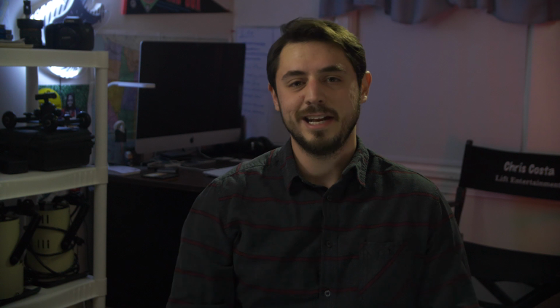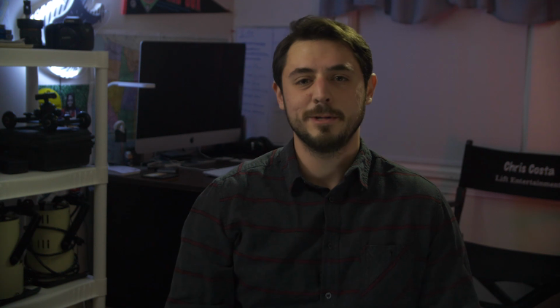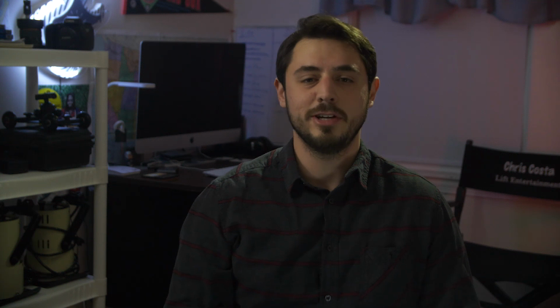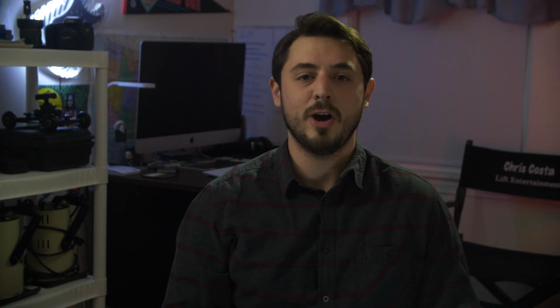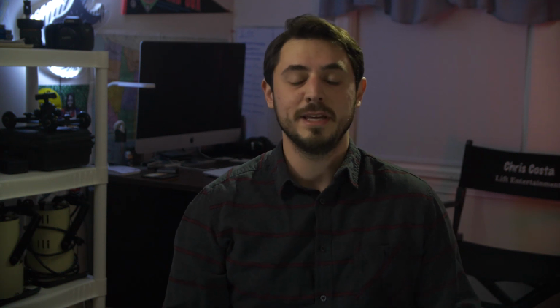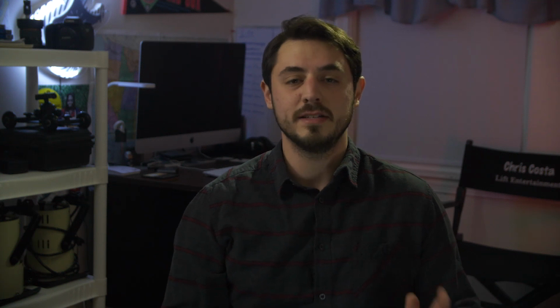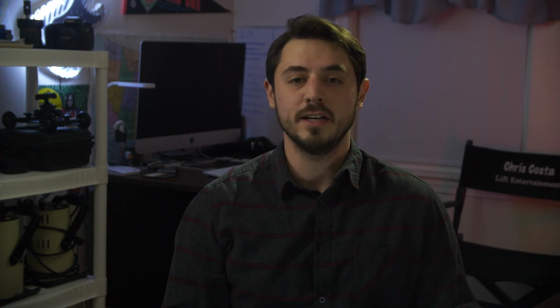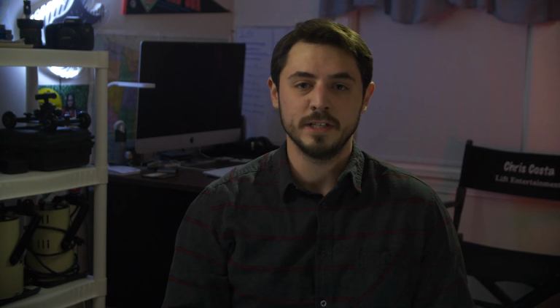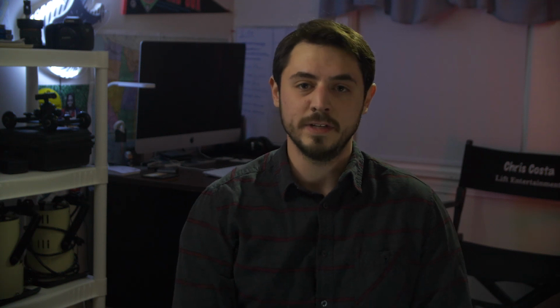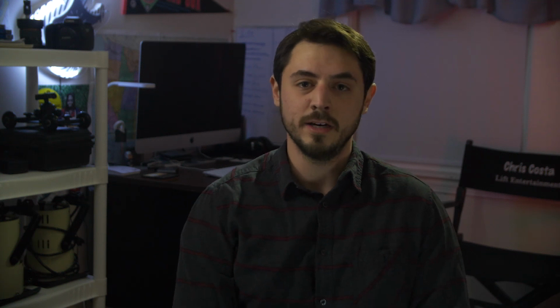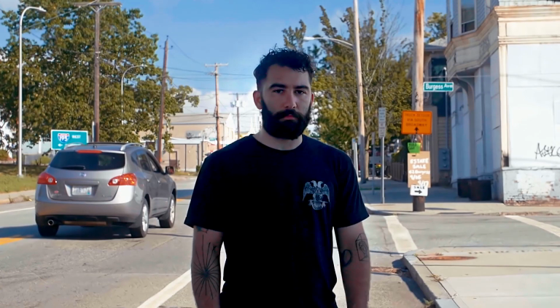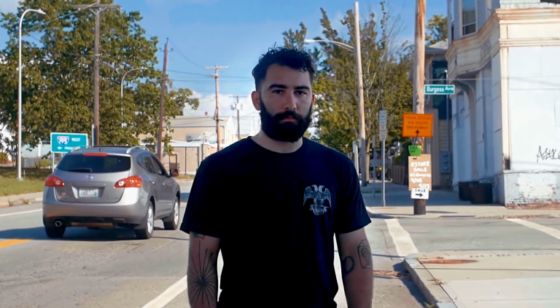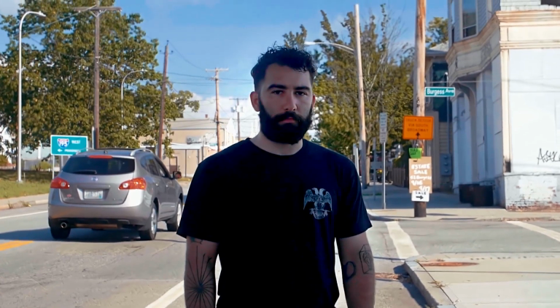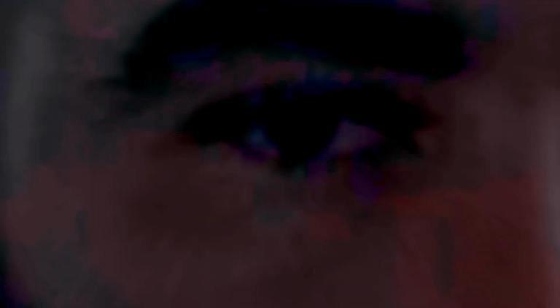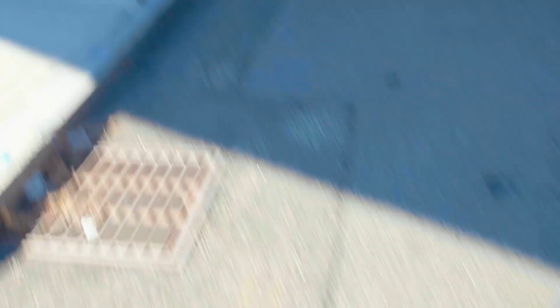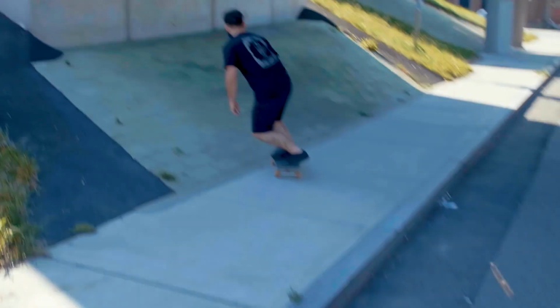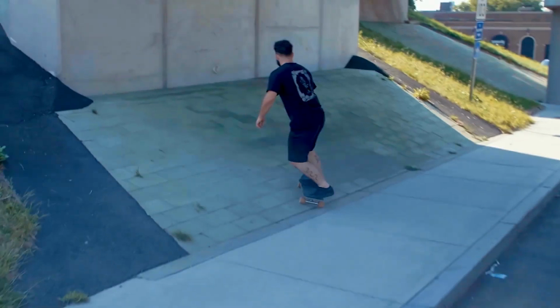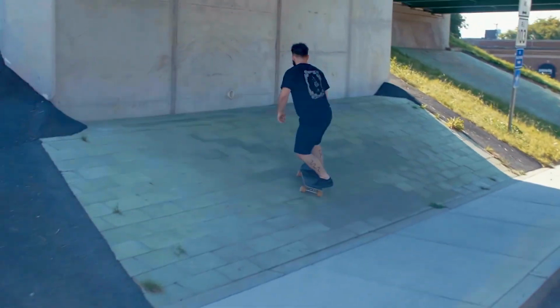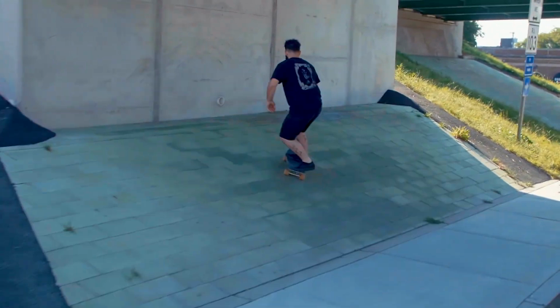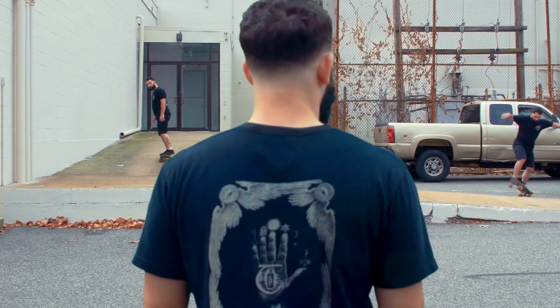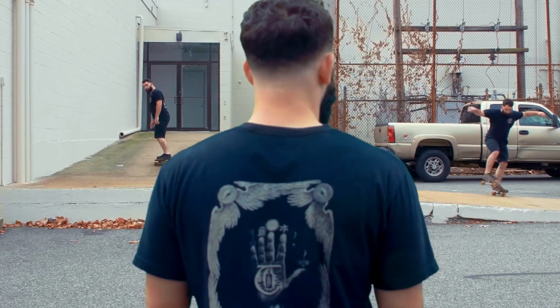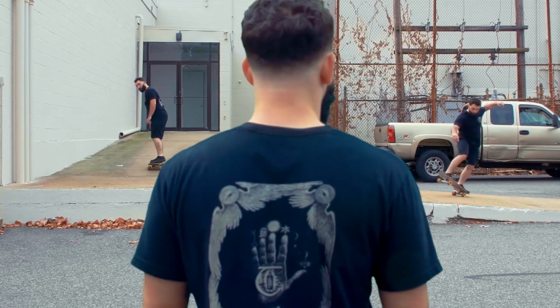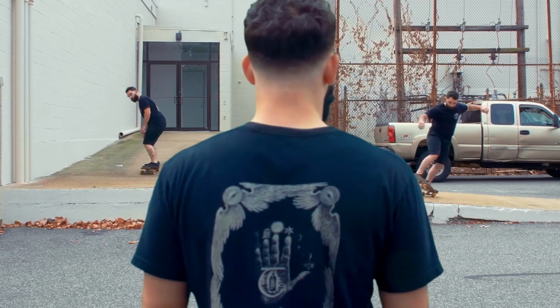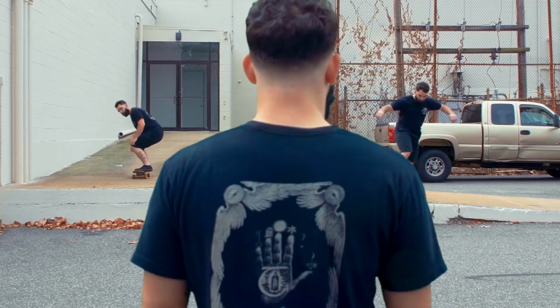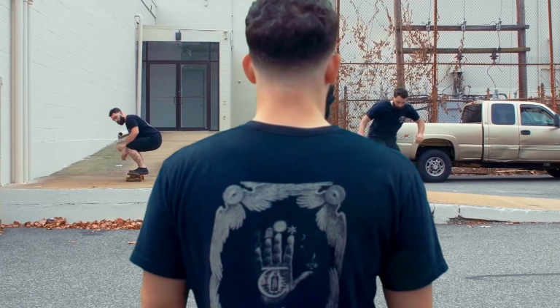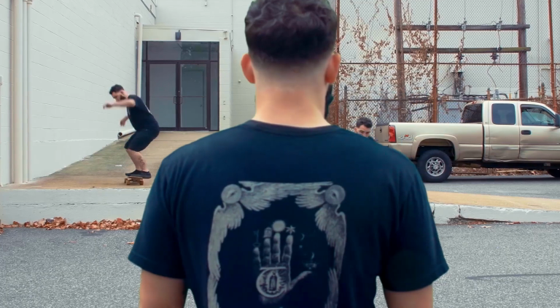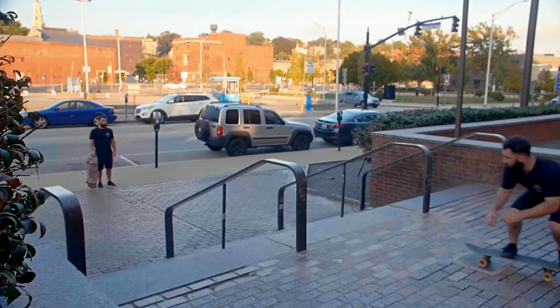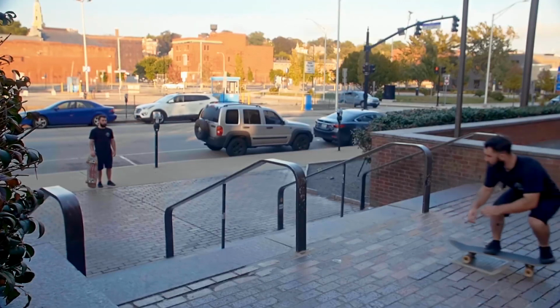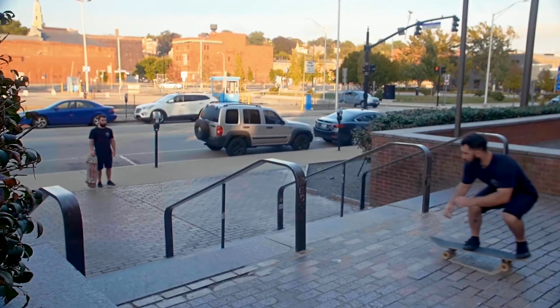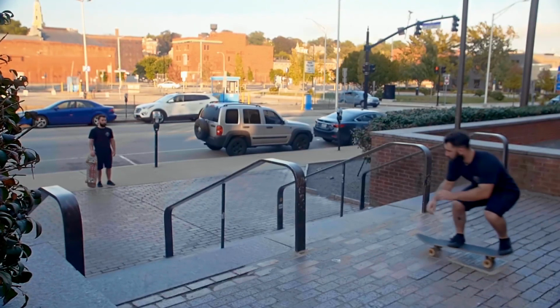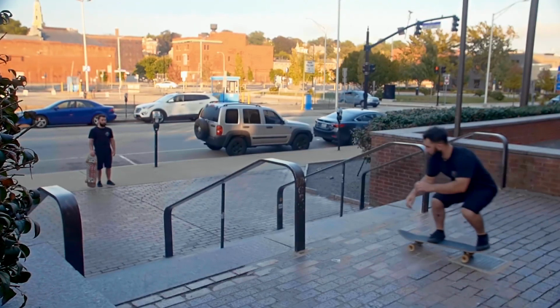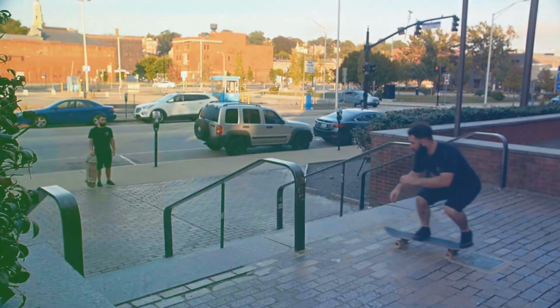Today I'm going to show you how I made this skater vision video. Most of these effects are pretty low budget, easy to do, and lead to some pretty cool shots. So check it out.